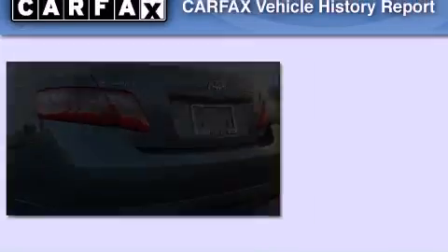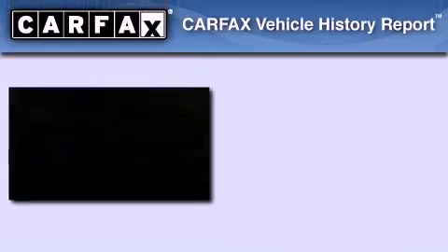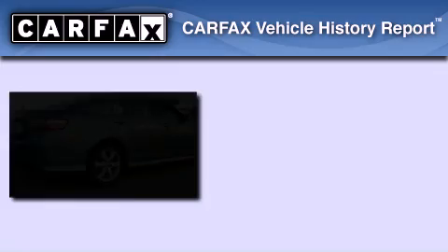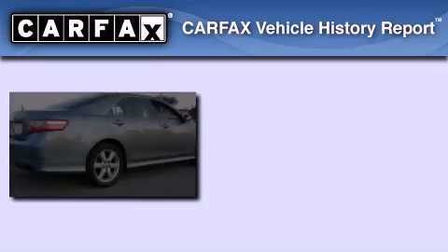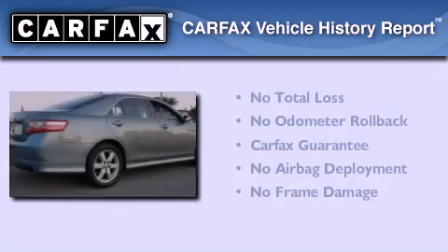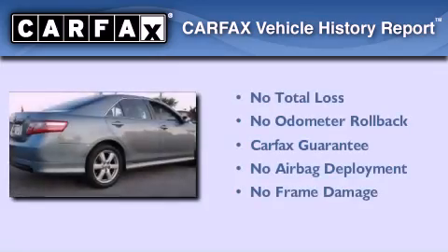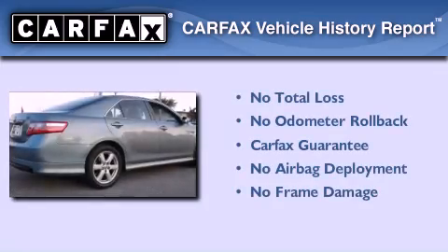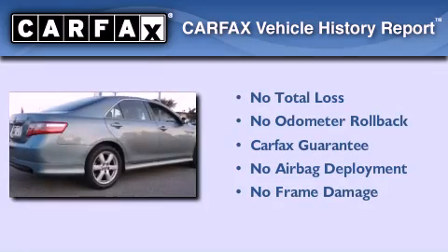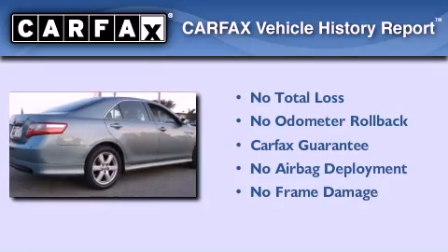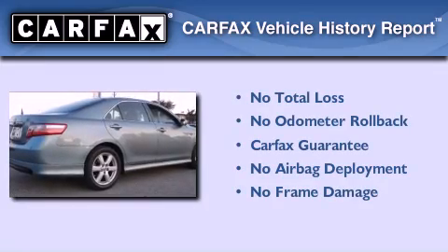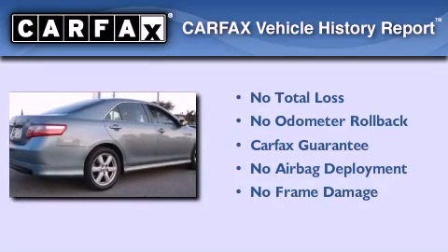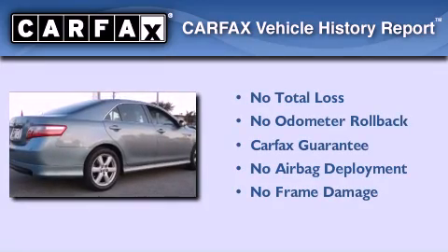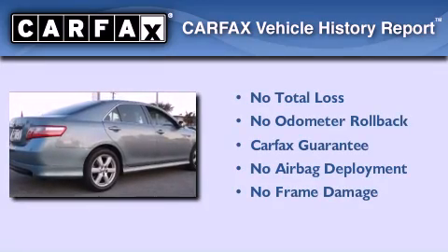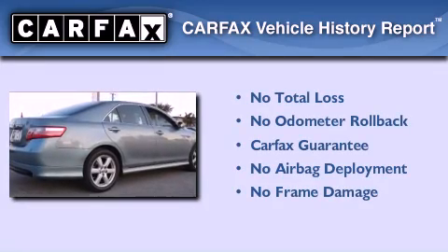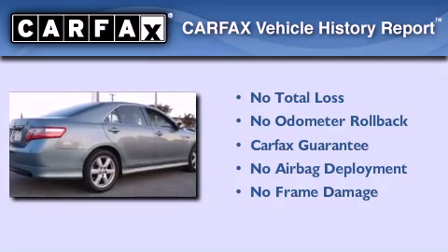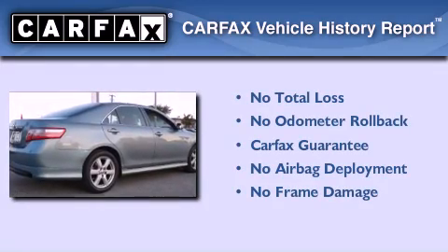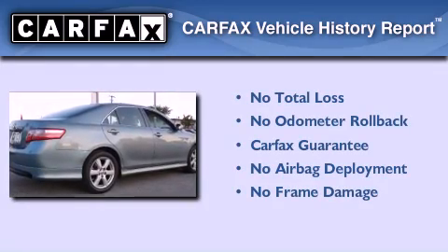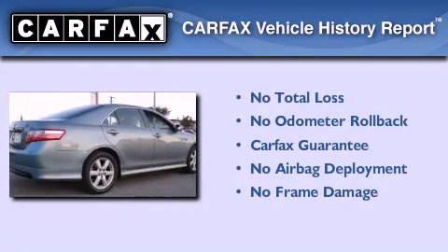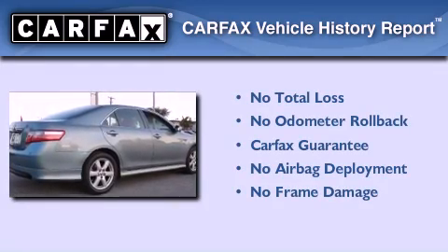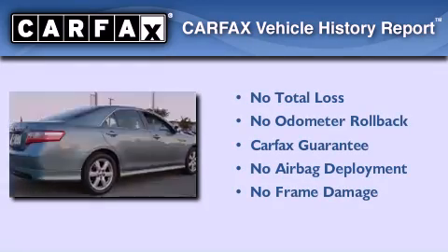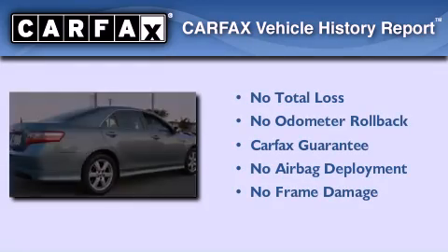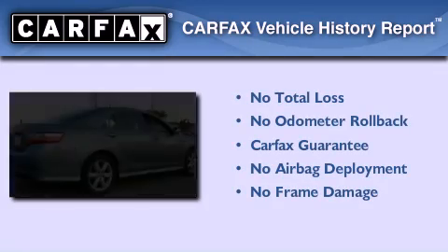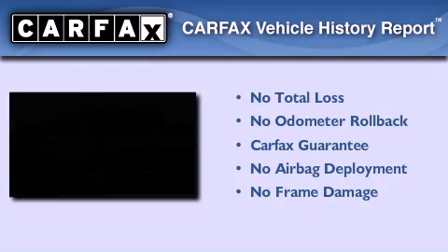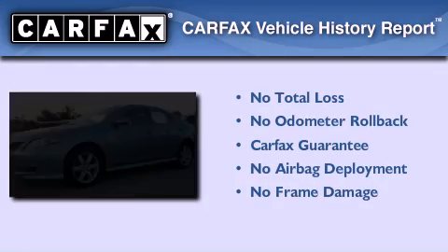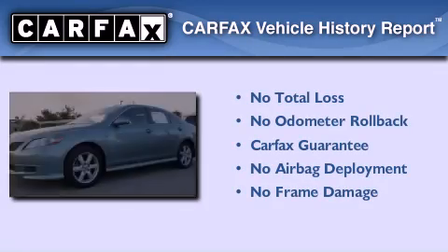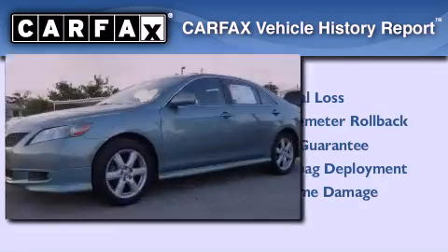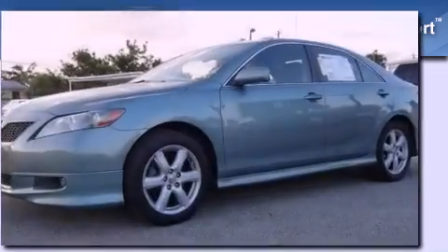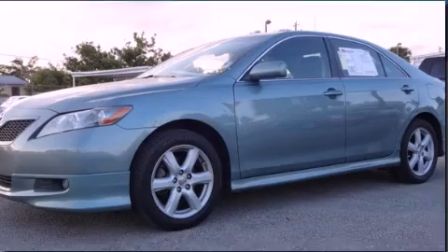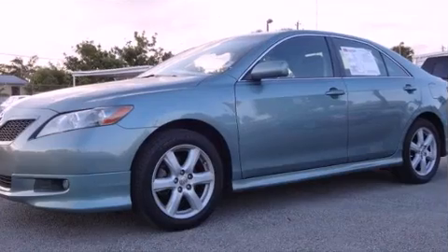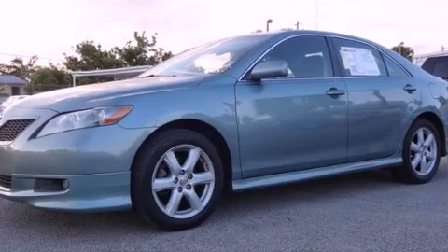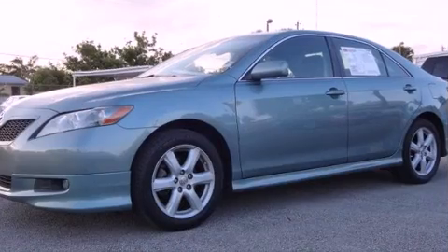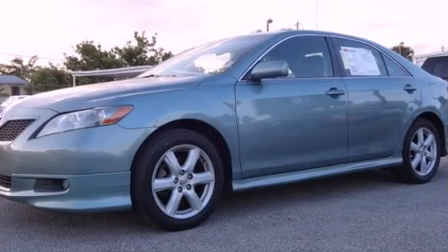Not to mention that this Toyota qualifies for the Carfax Buy-Back Guarantee. Contact us today to arrange your test drive.